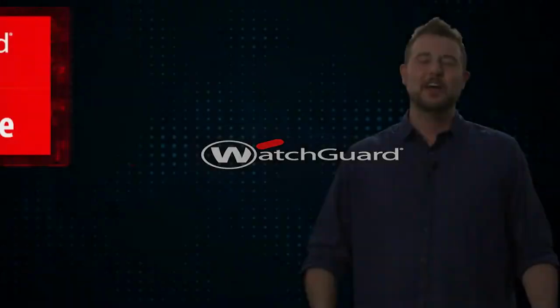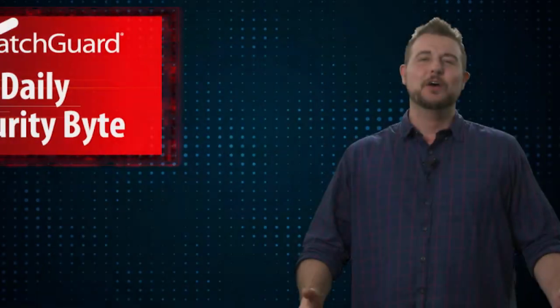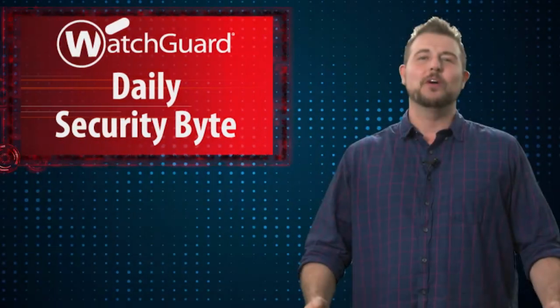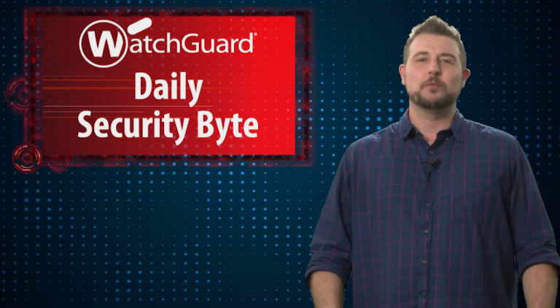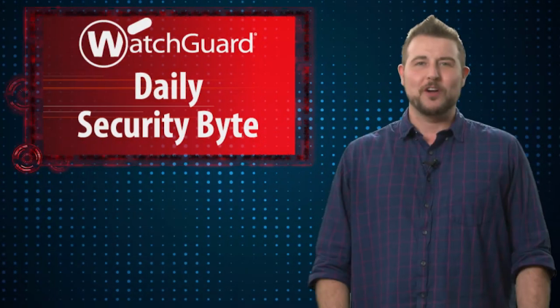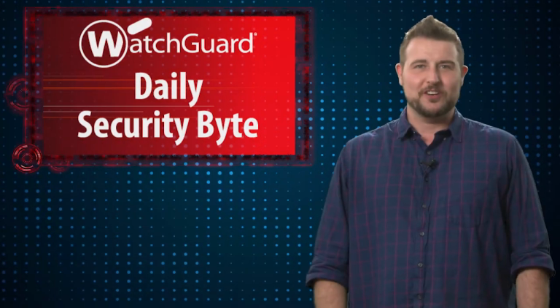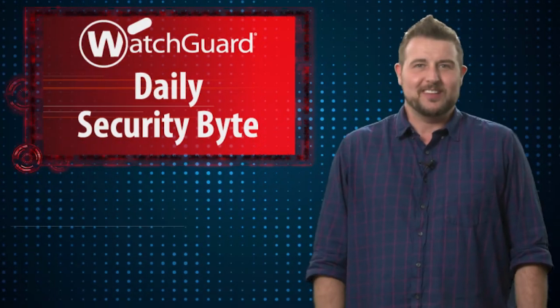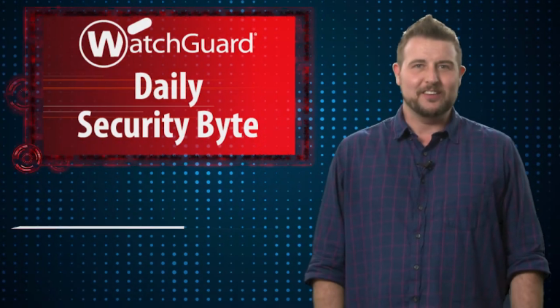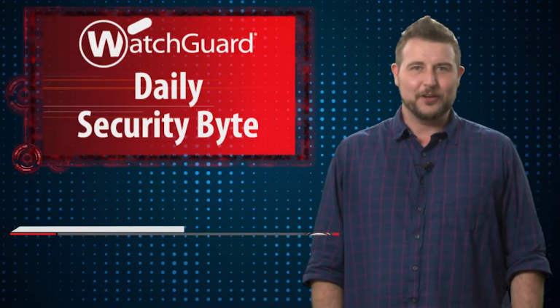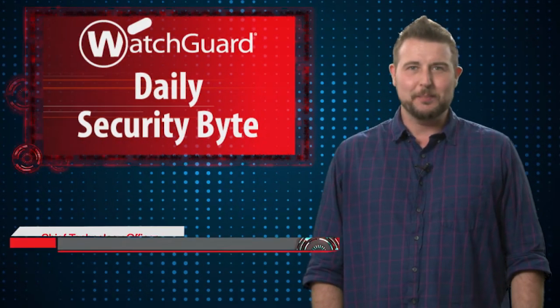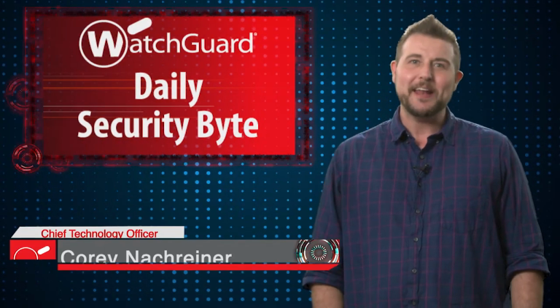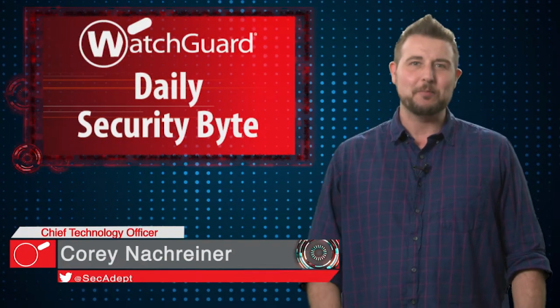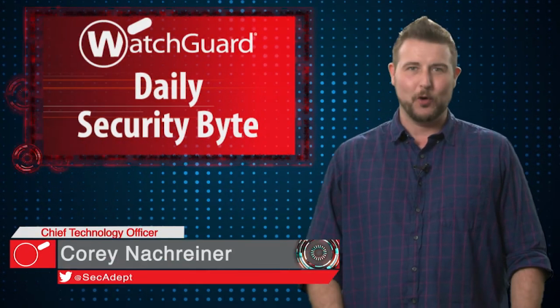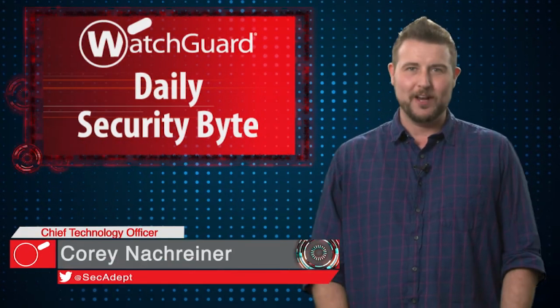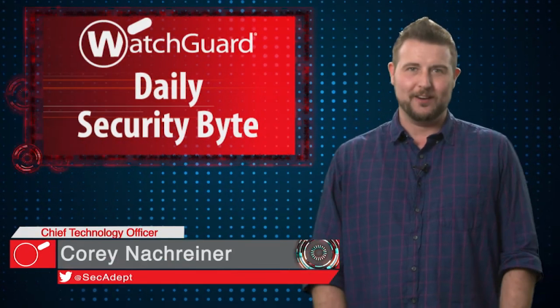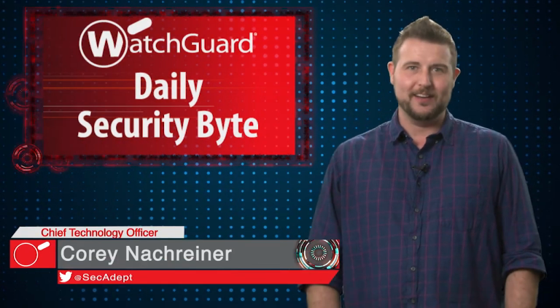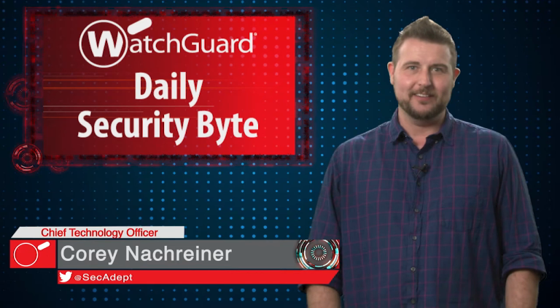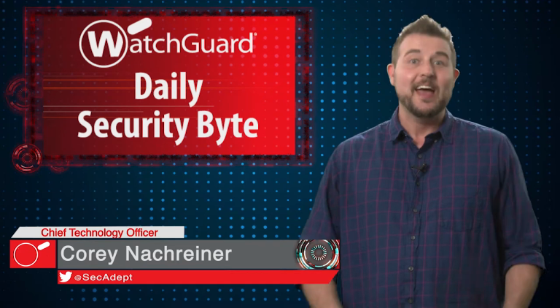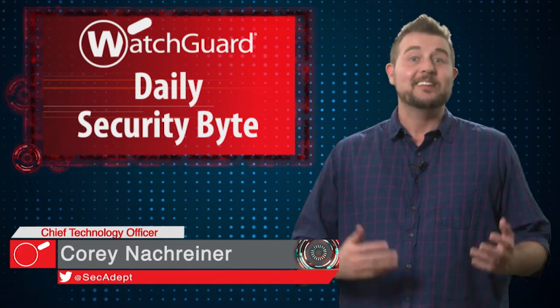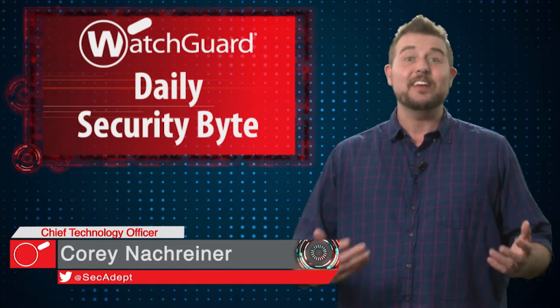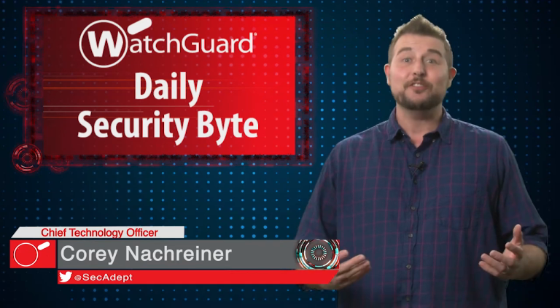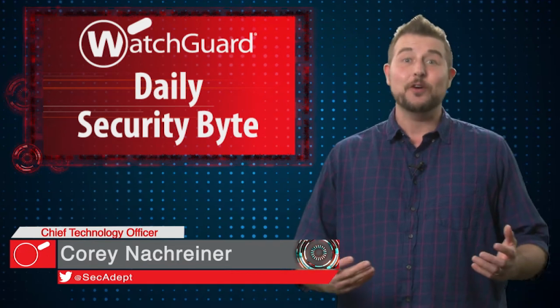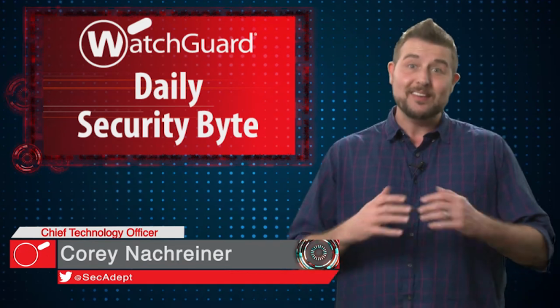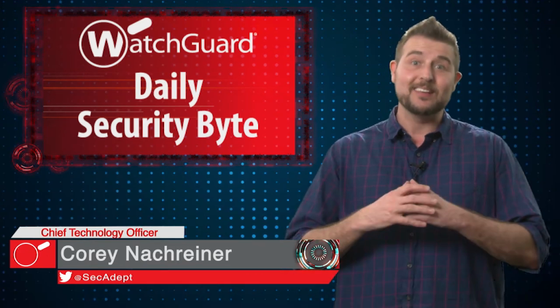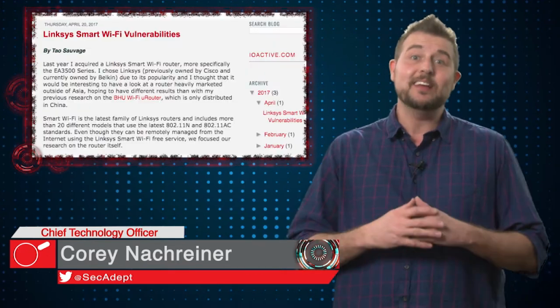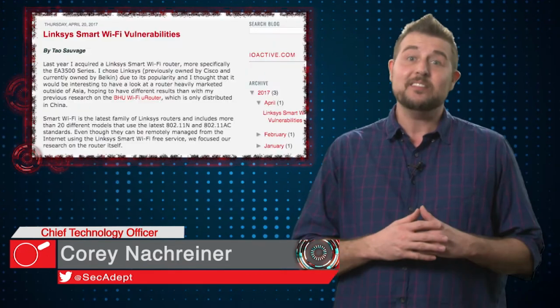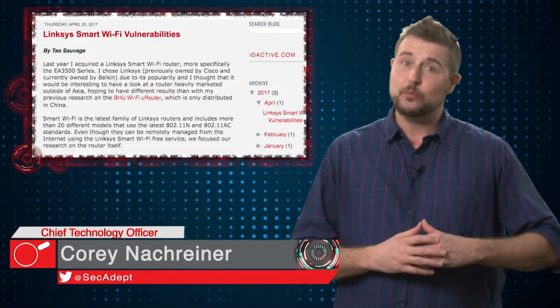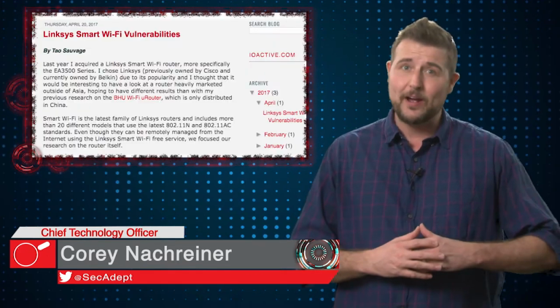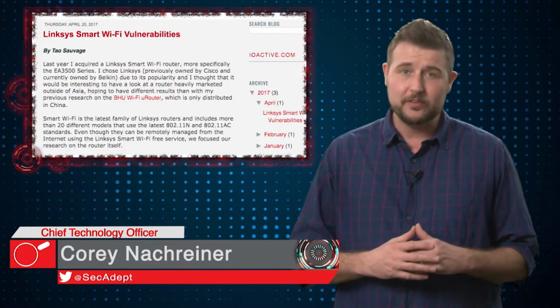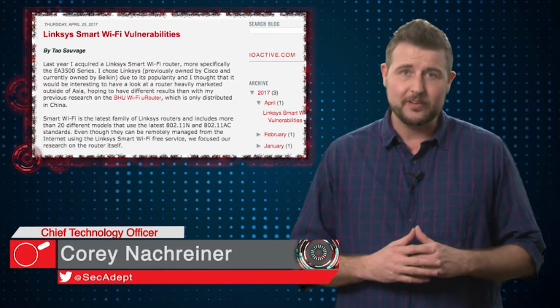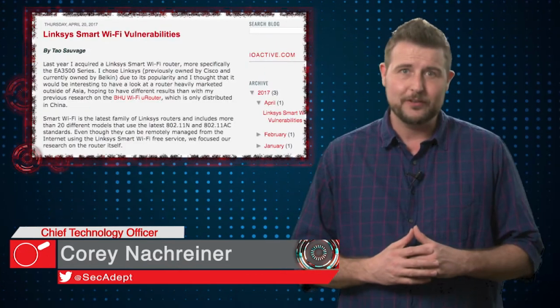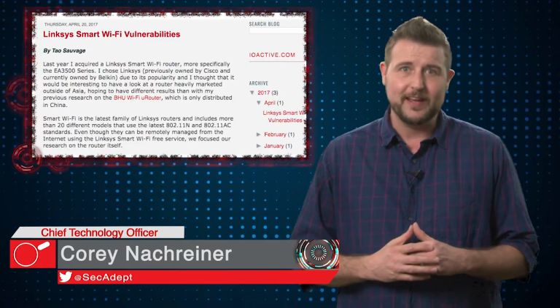Welcome to WatchGuard's Daily Security Byte. I'm Cory Knottgriner. Today's story is Linksys Router Zero Day.